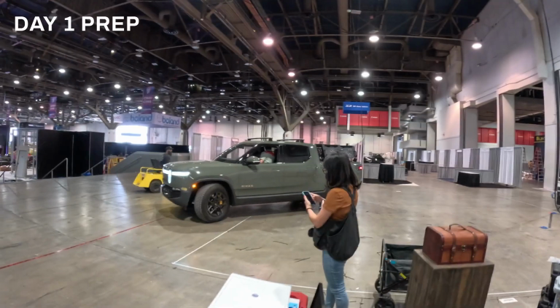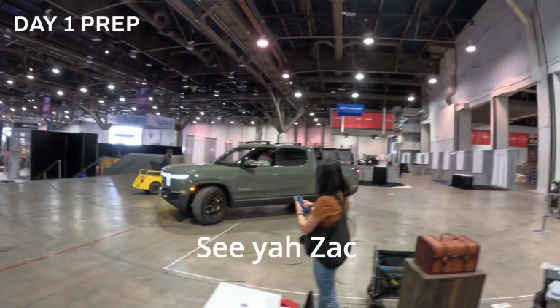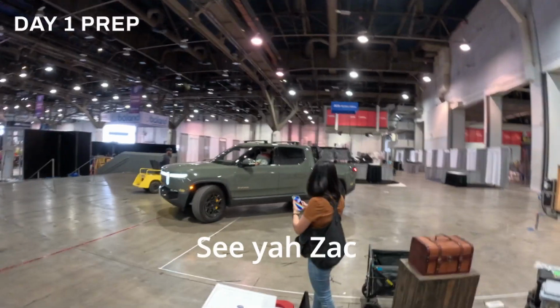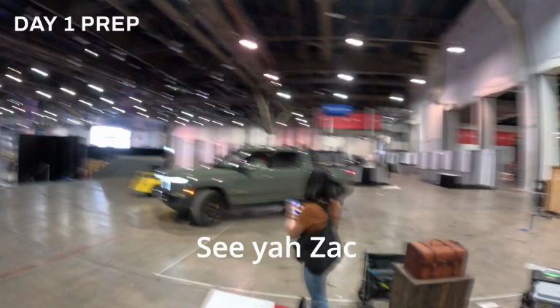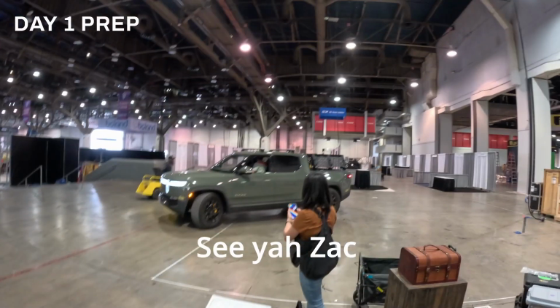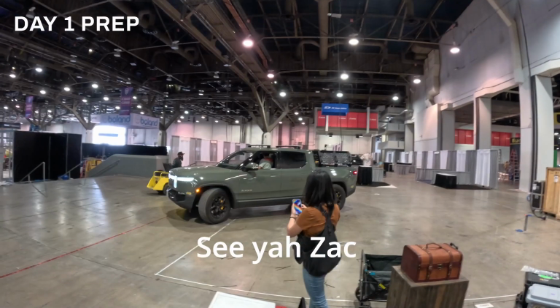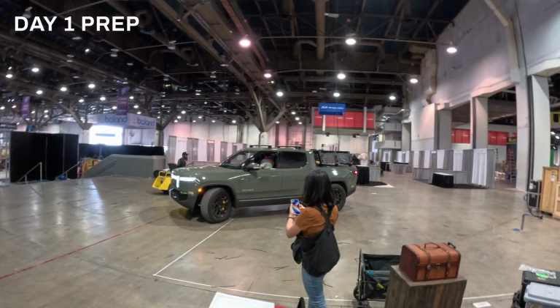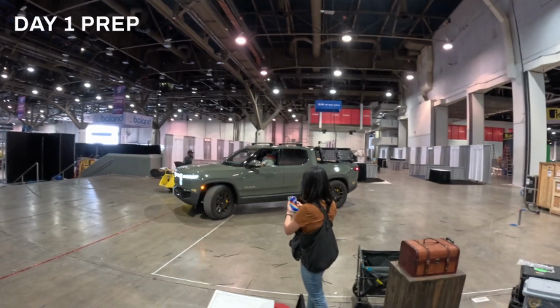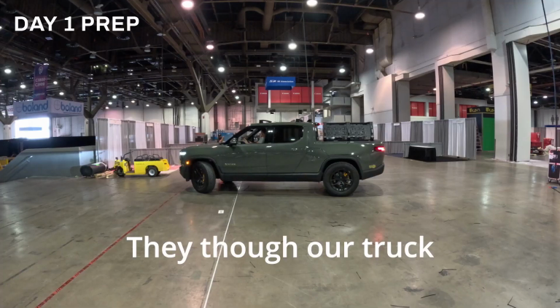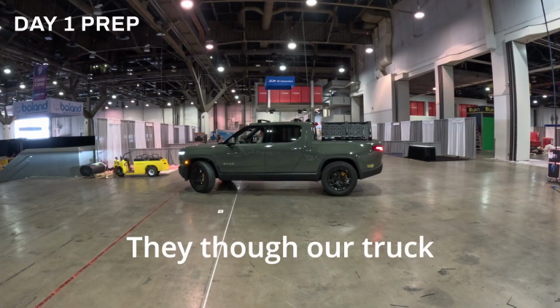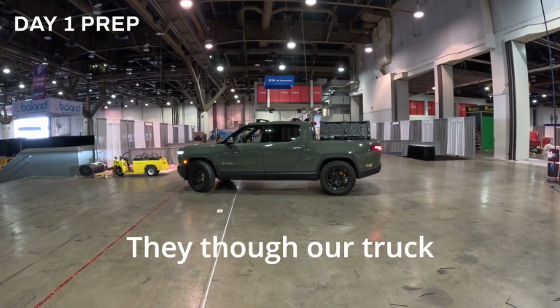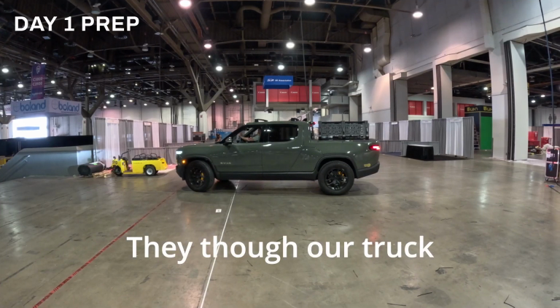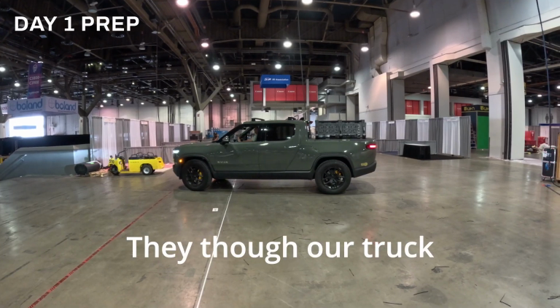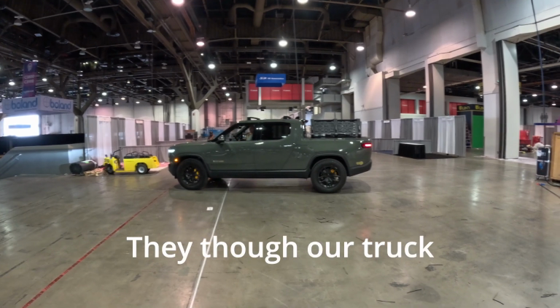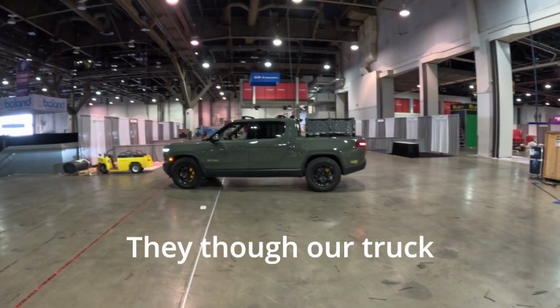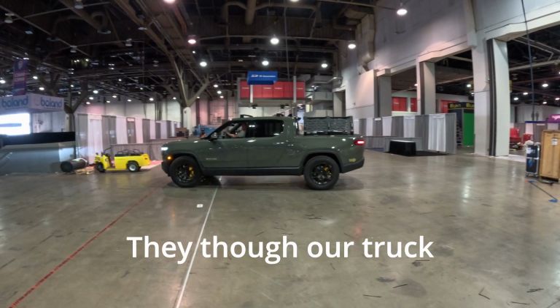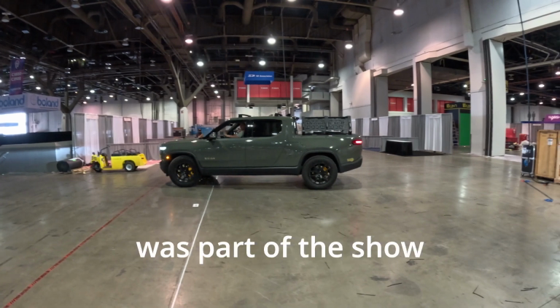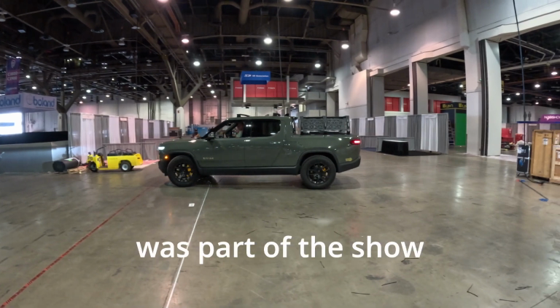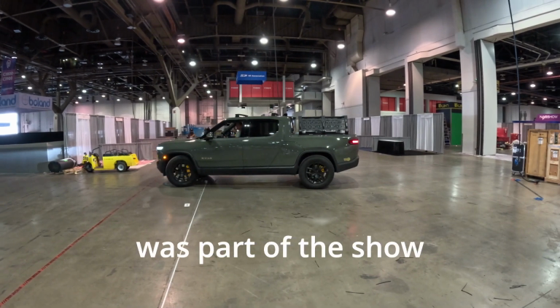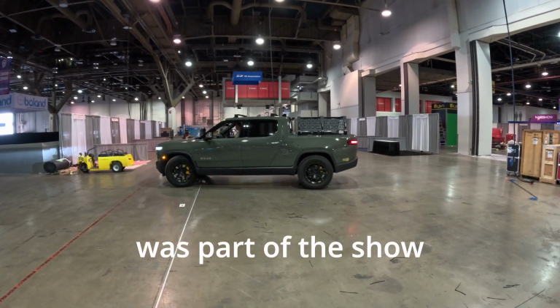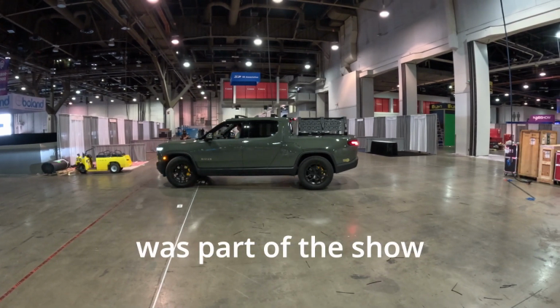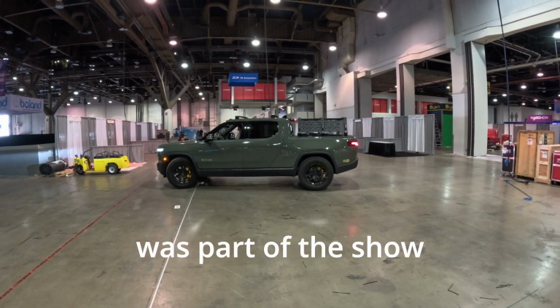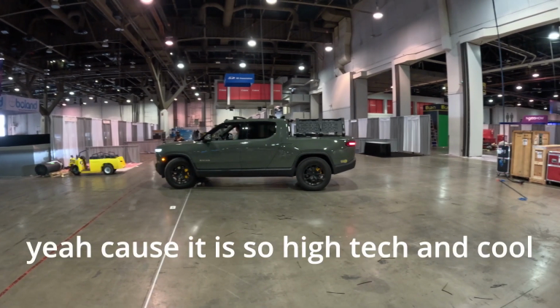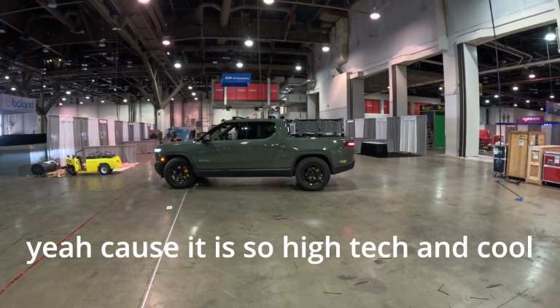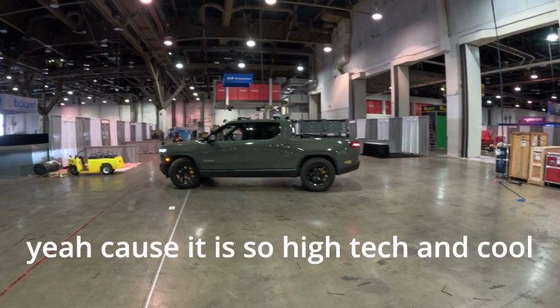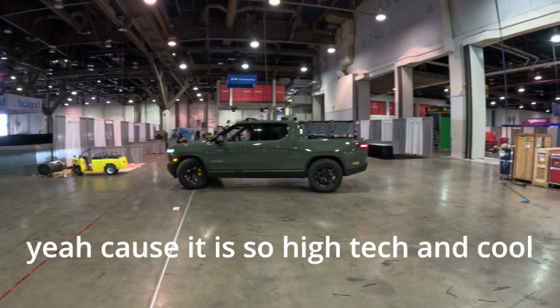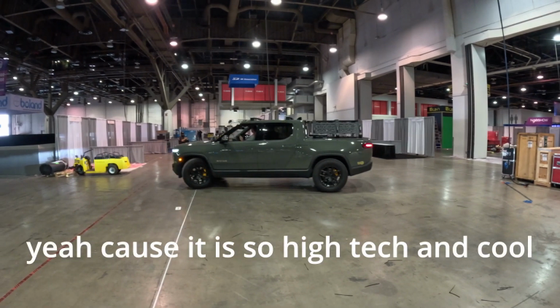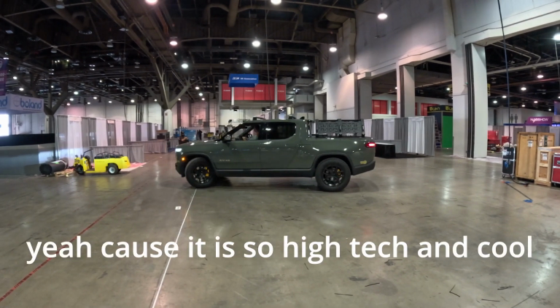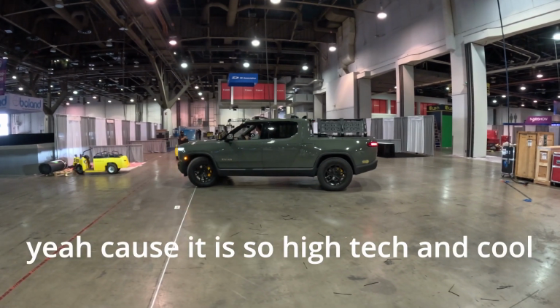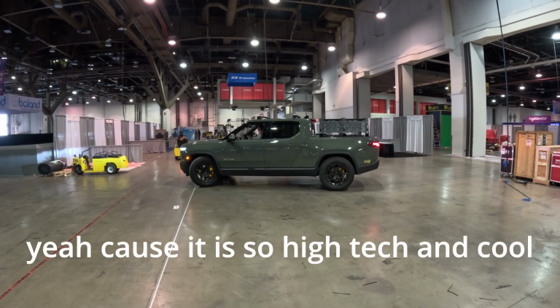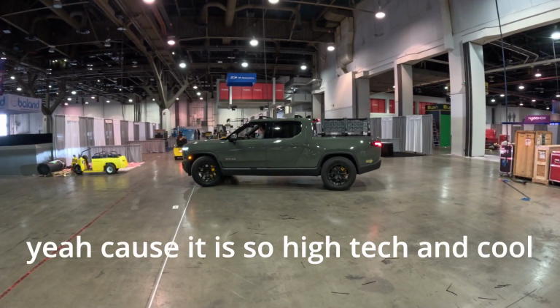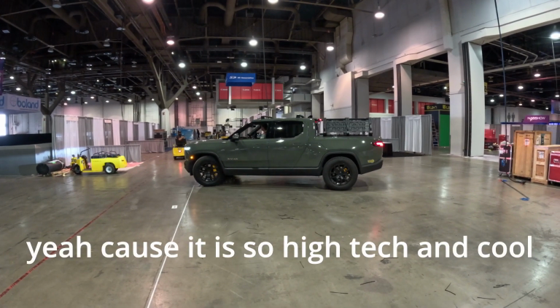See ya Zach. Wow, they thought our truck was part of the show — because it's so high tech and cool.